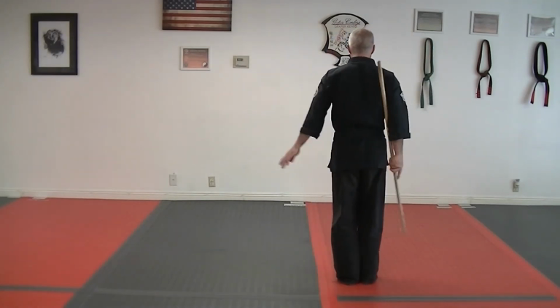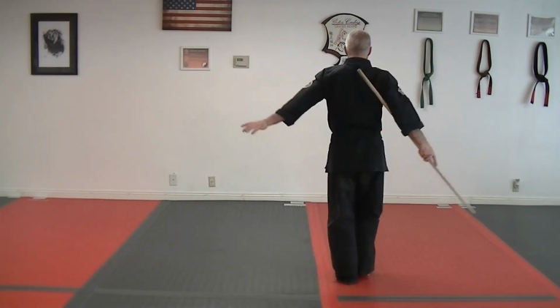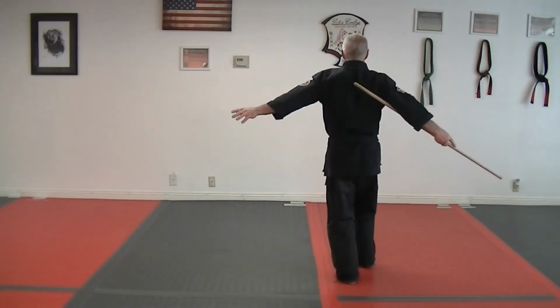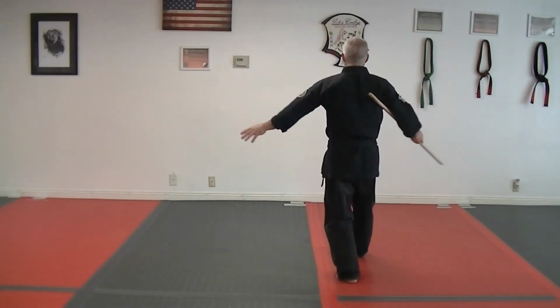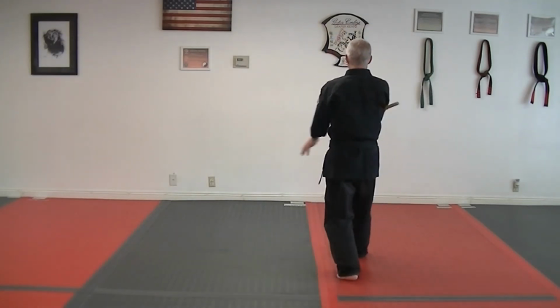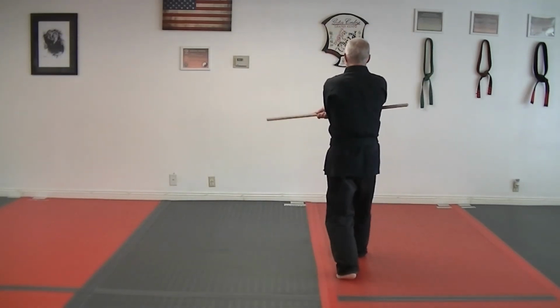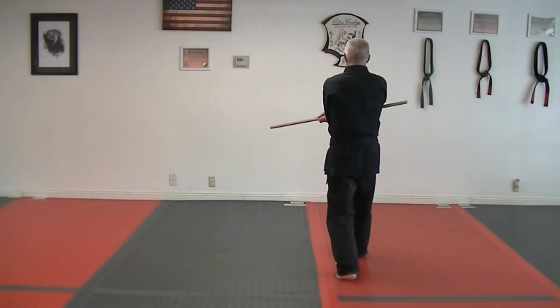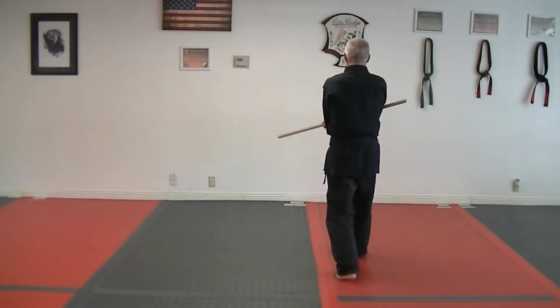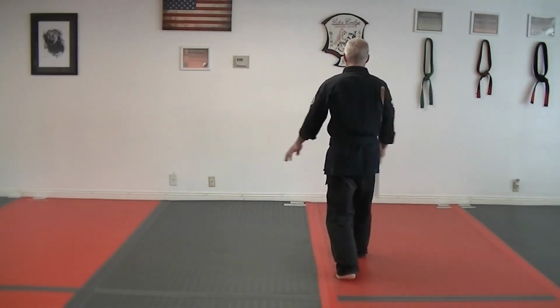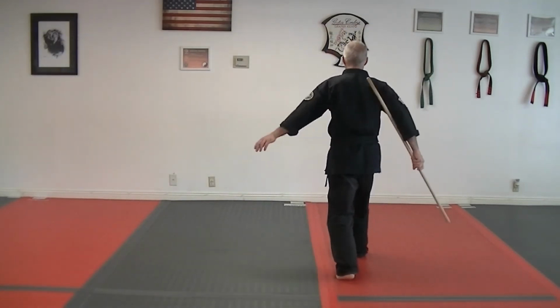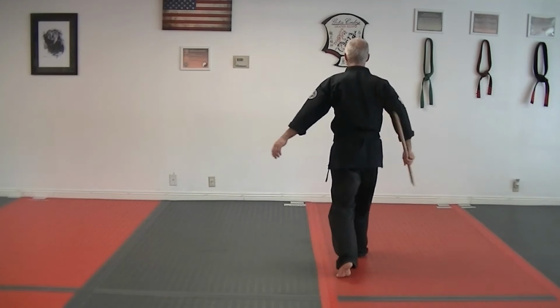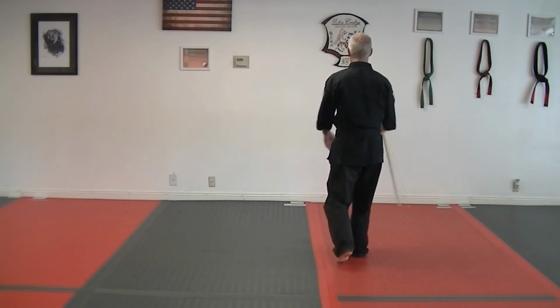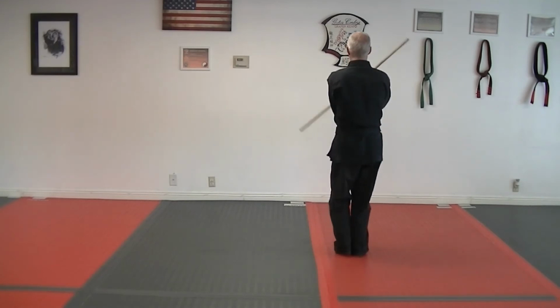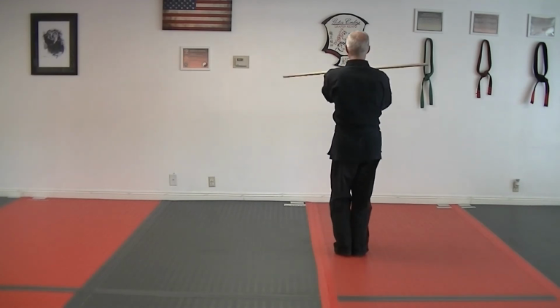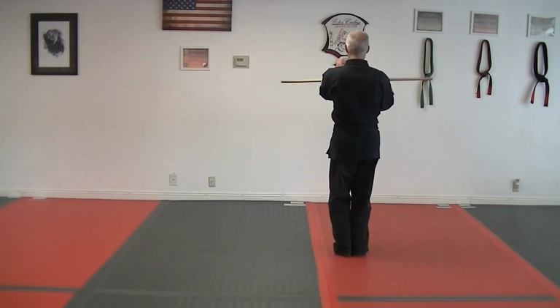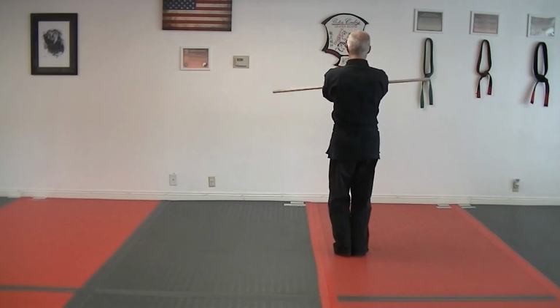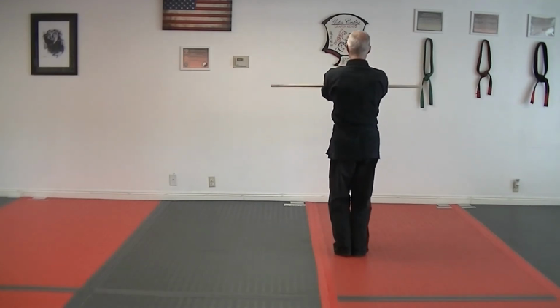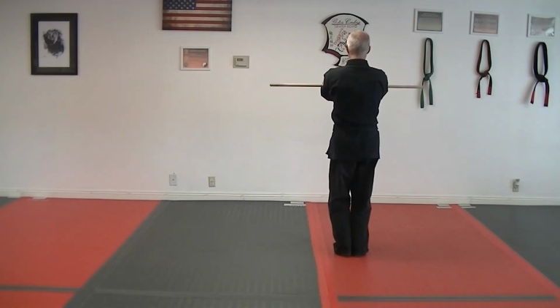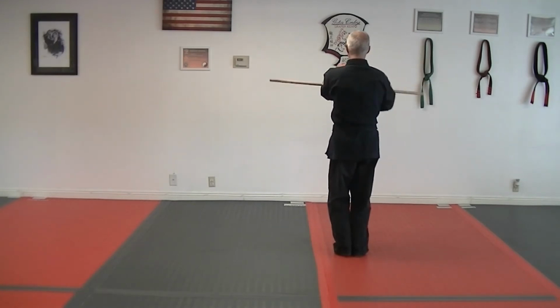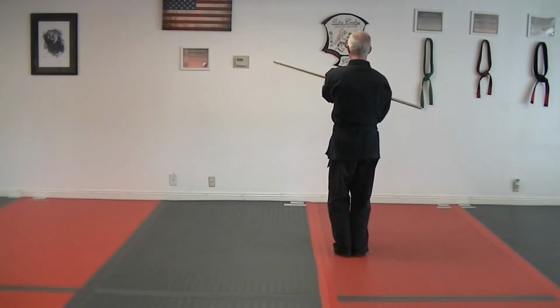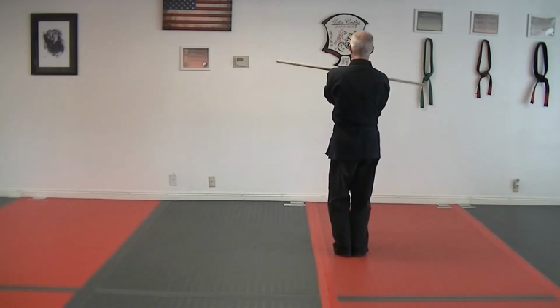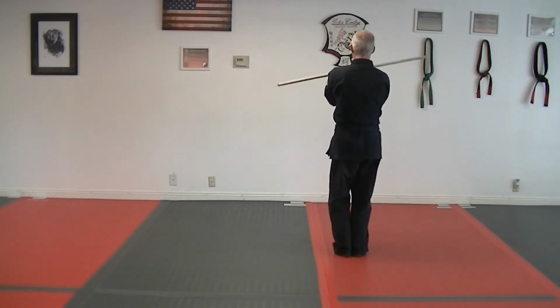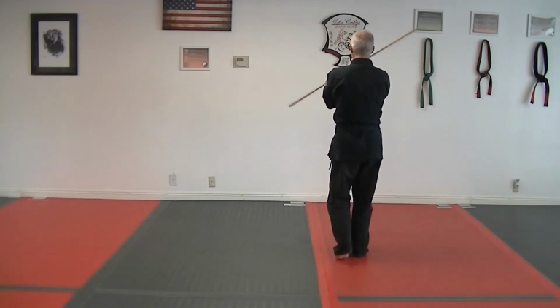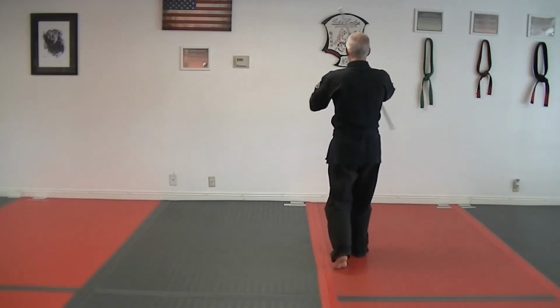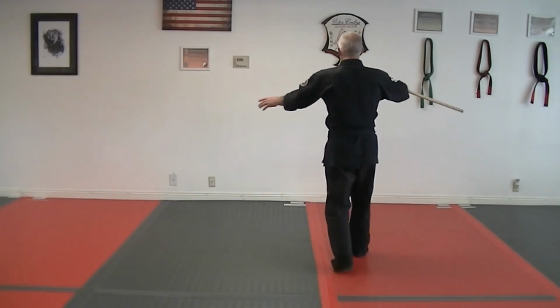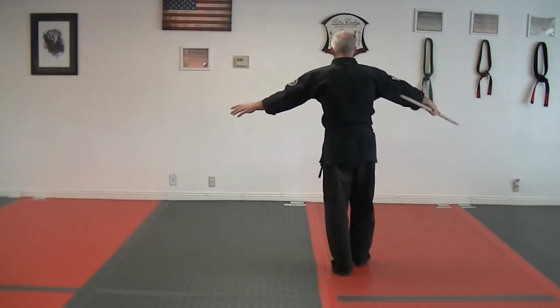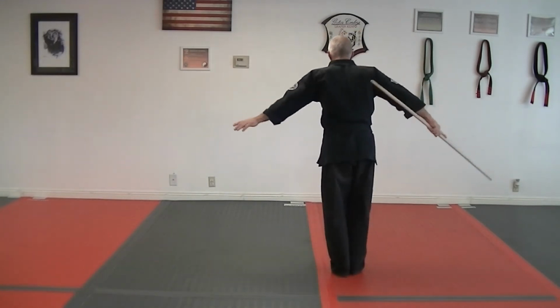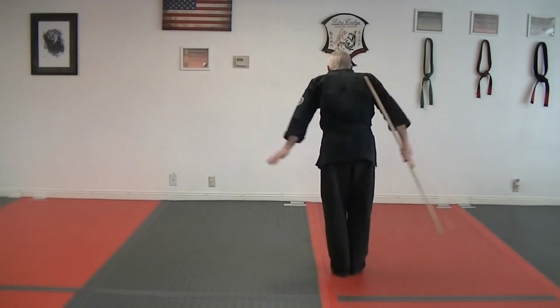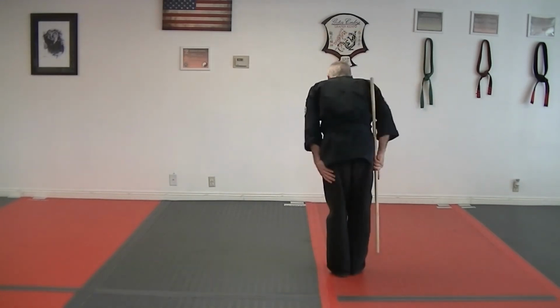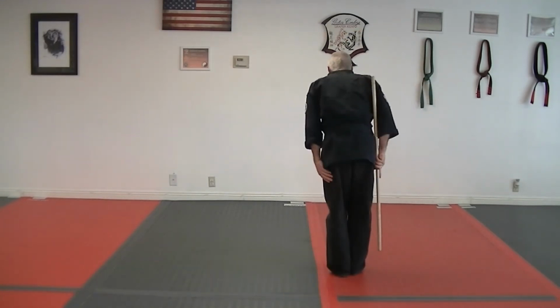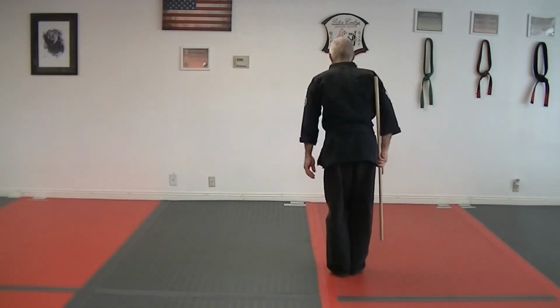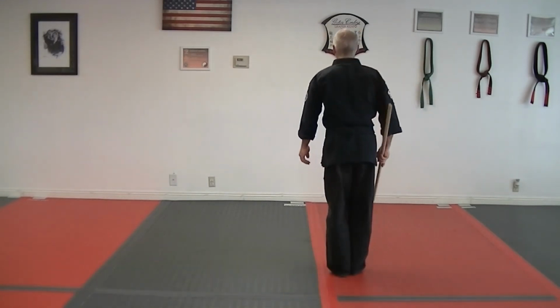Push in front and cover, come up and check. Grab the staff, come back, bow.